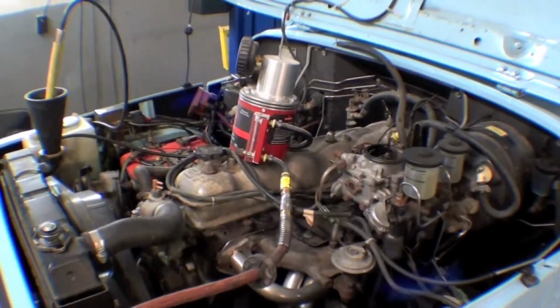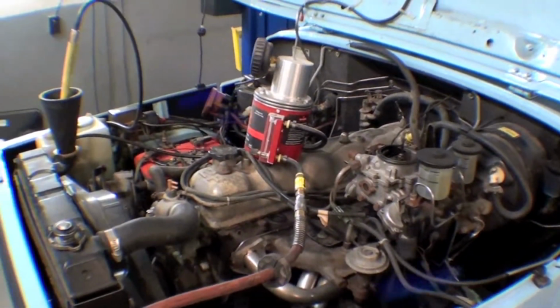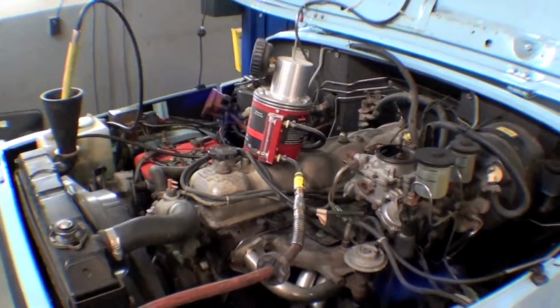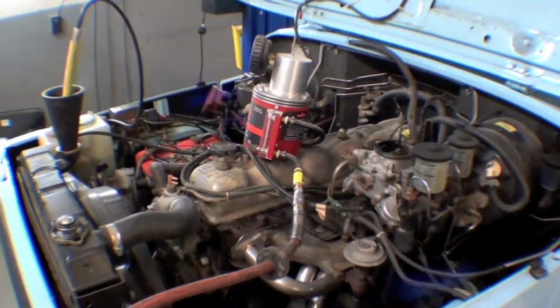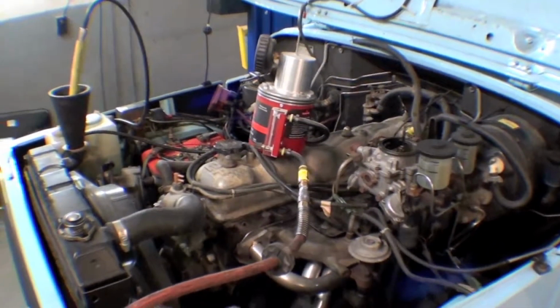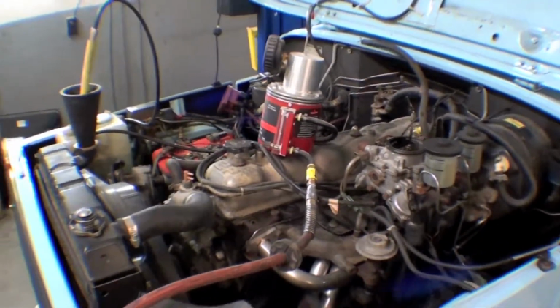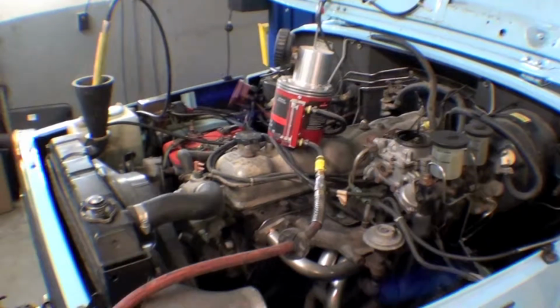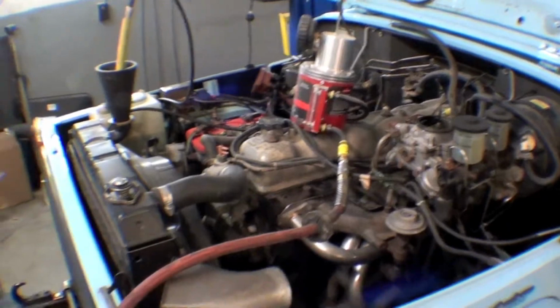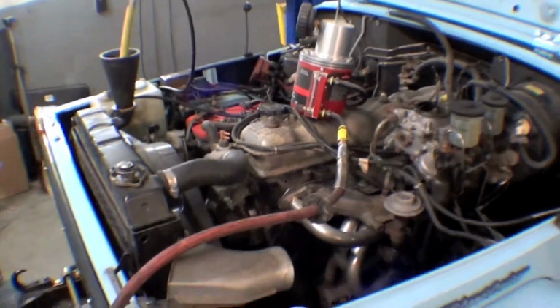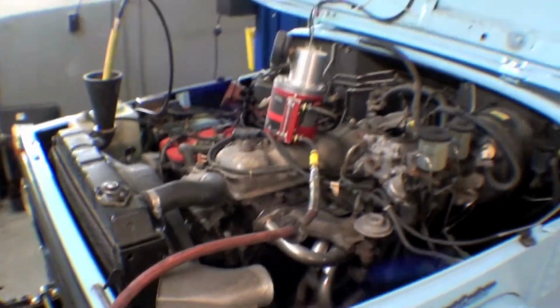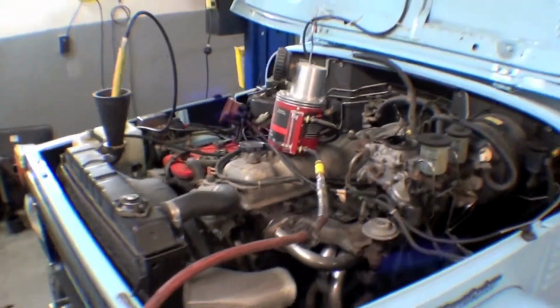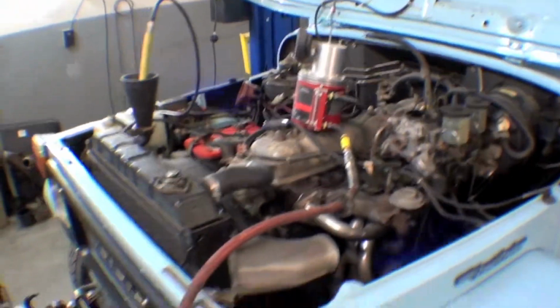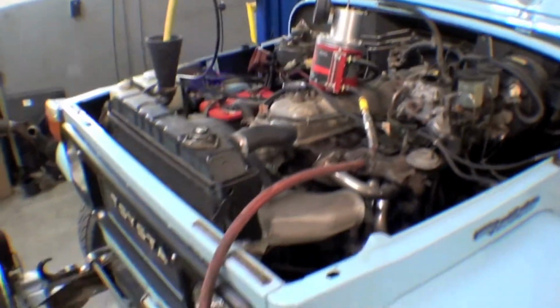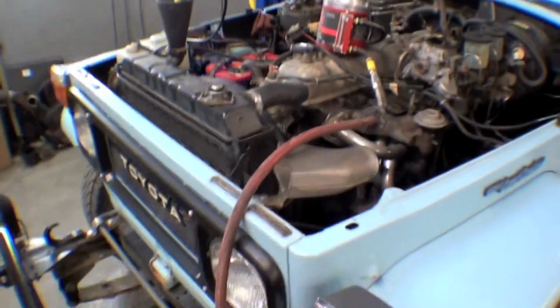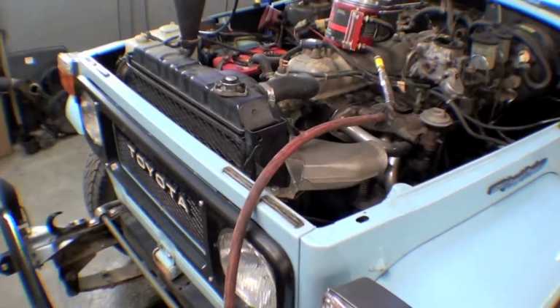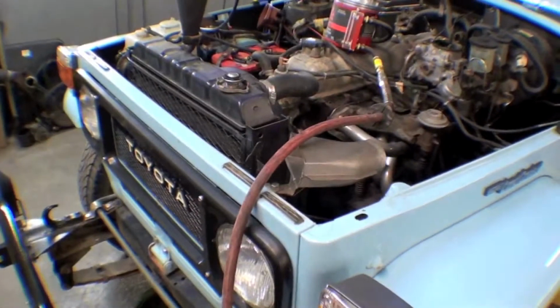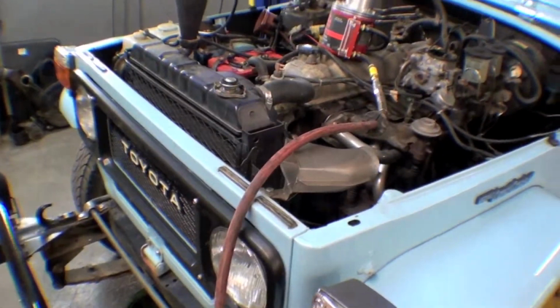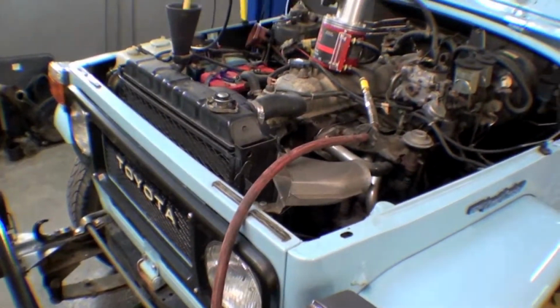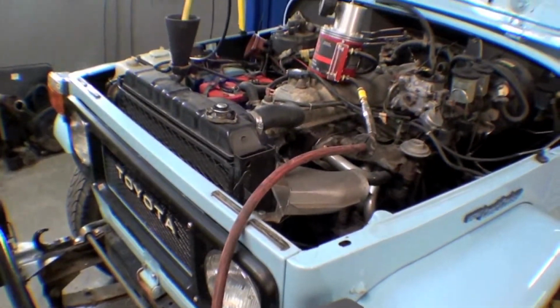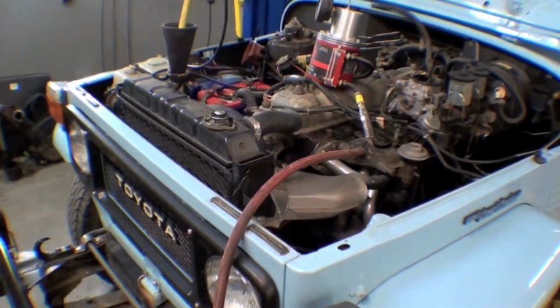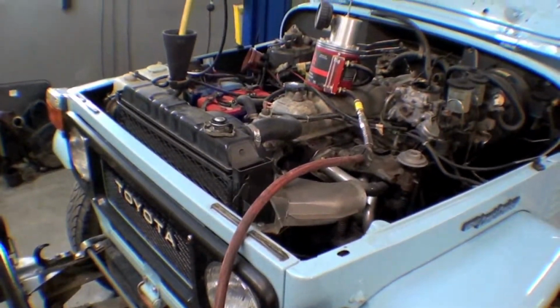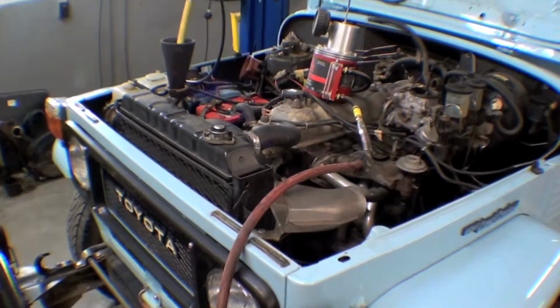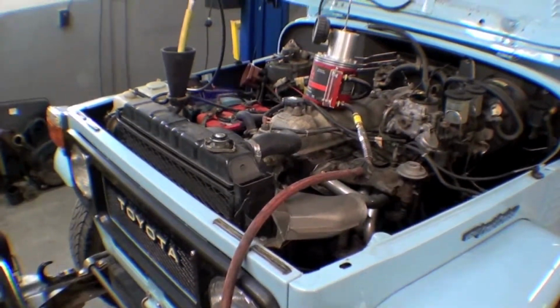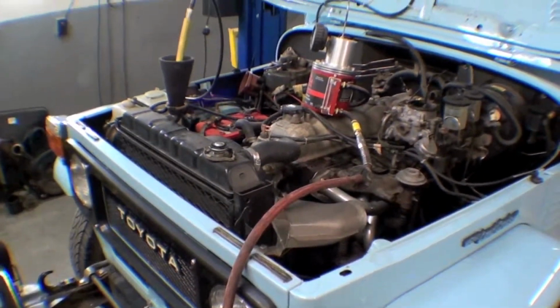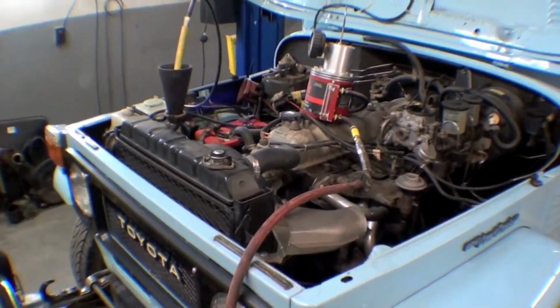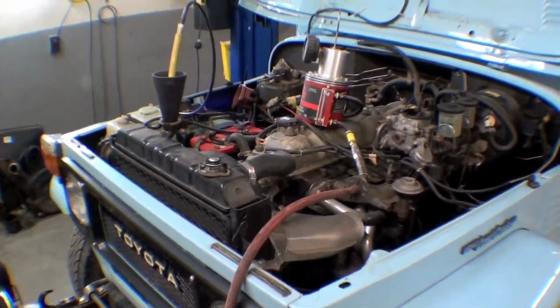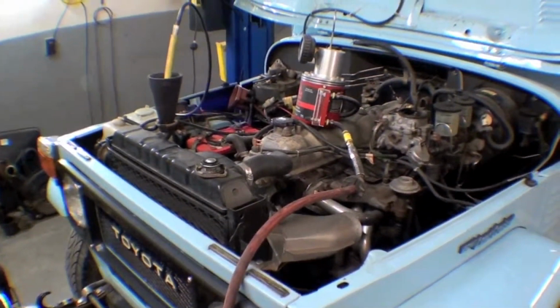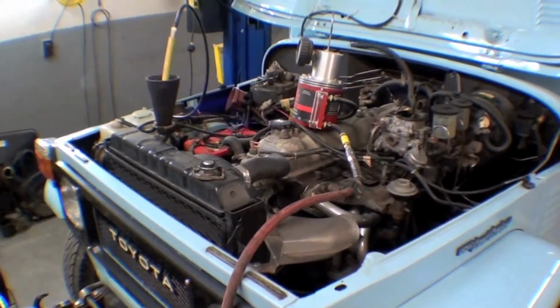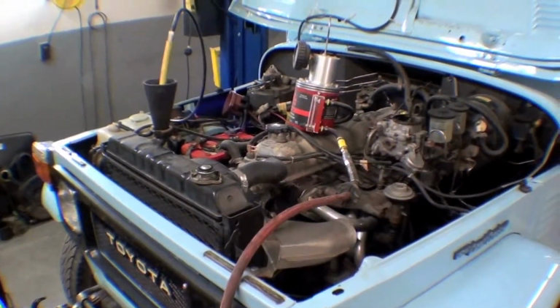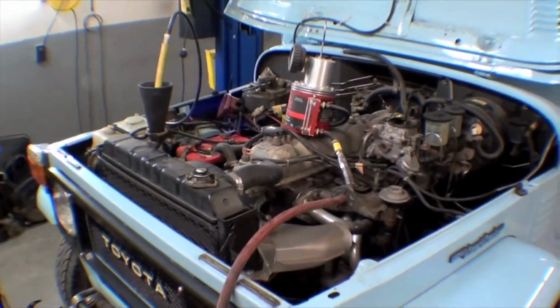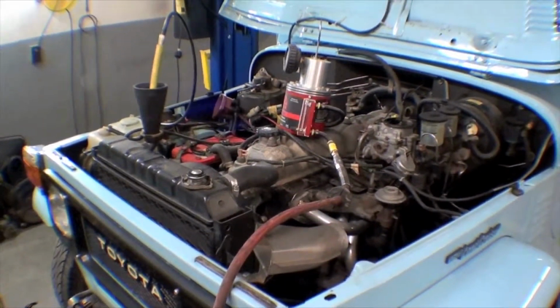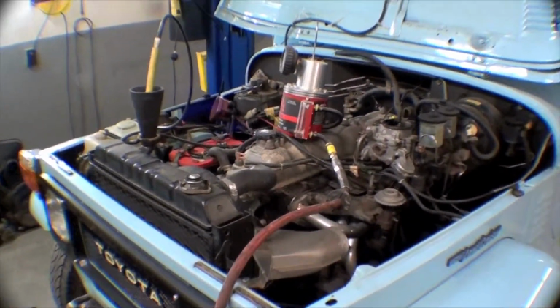So testing will go on to find out what we have going on here before we get too far into this truck.